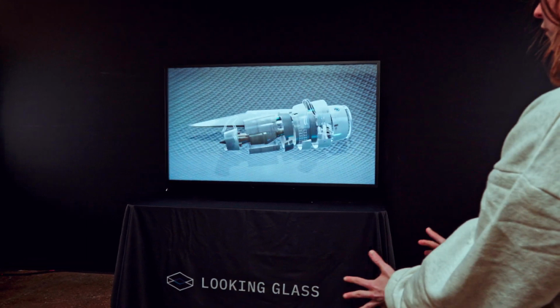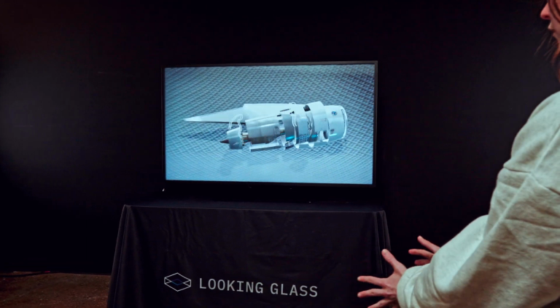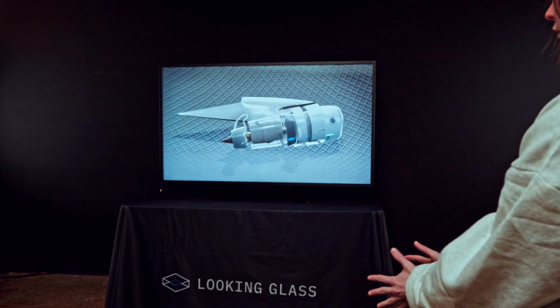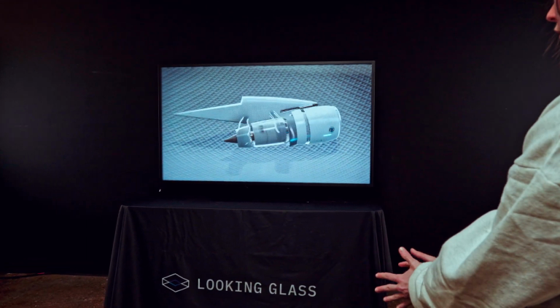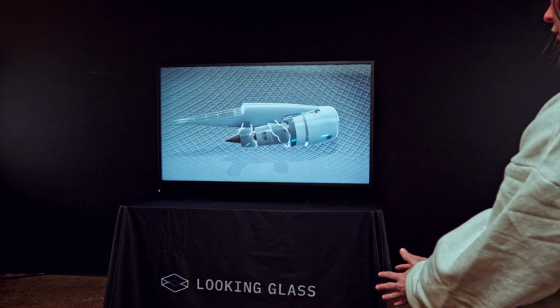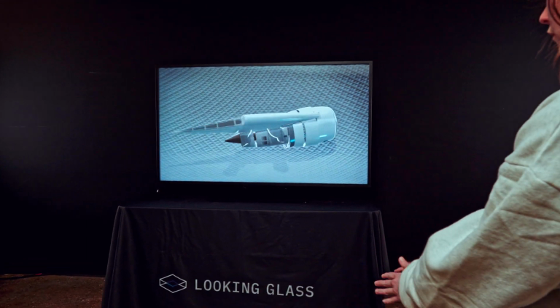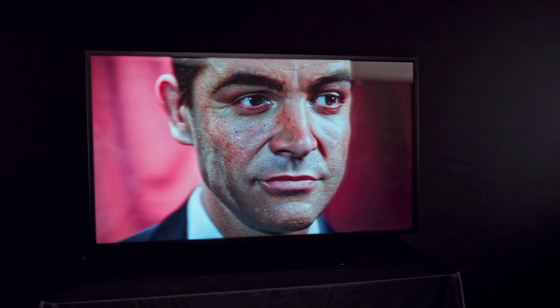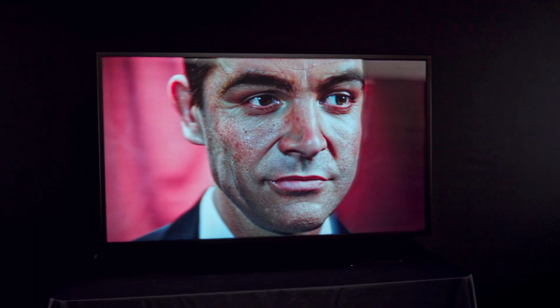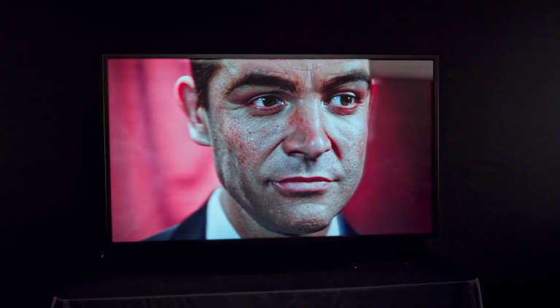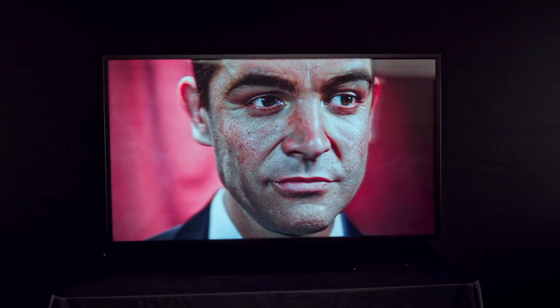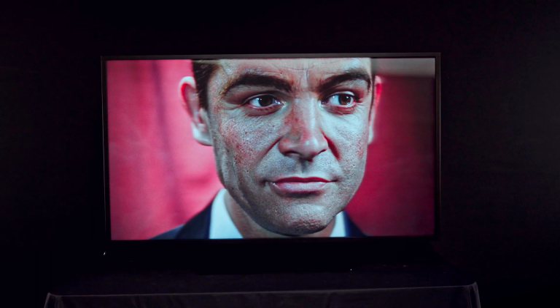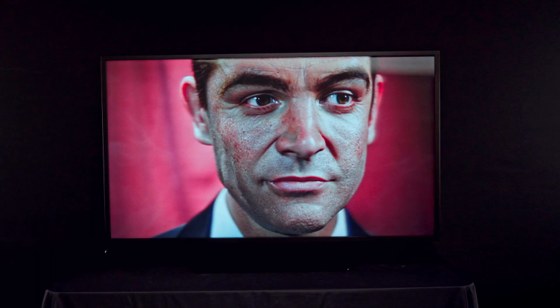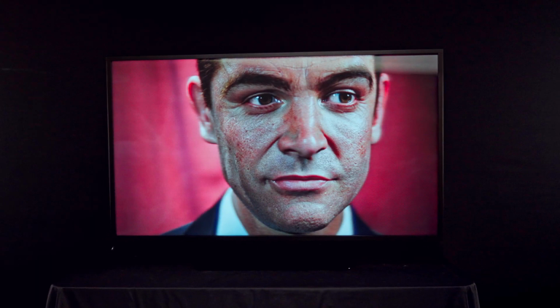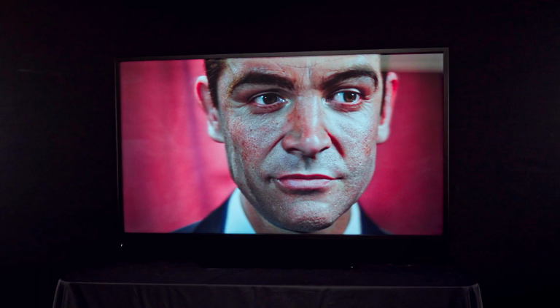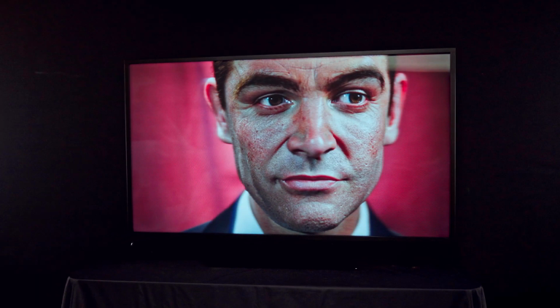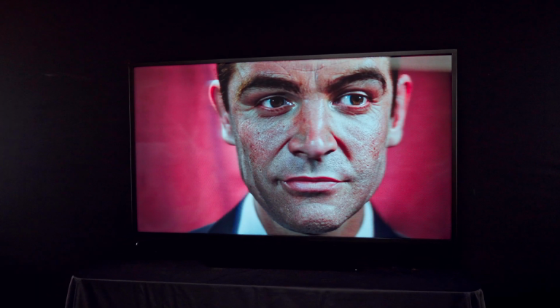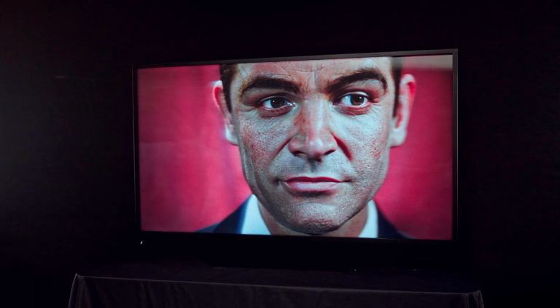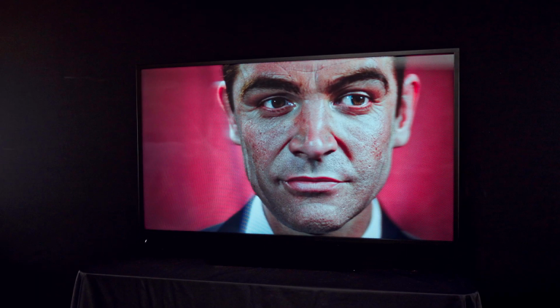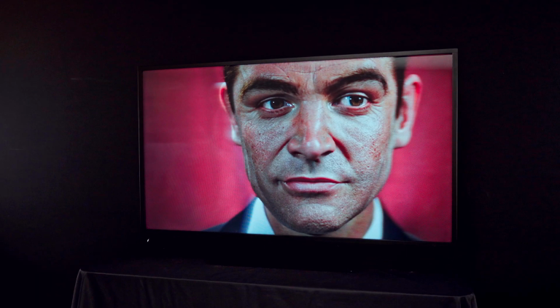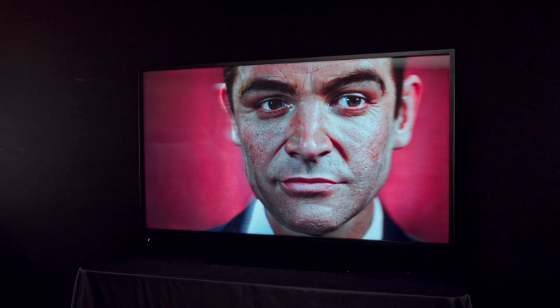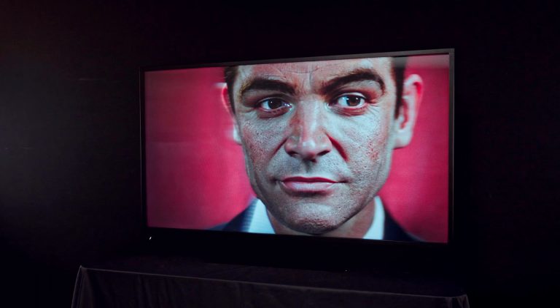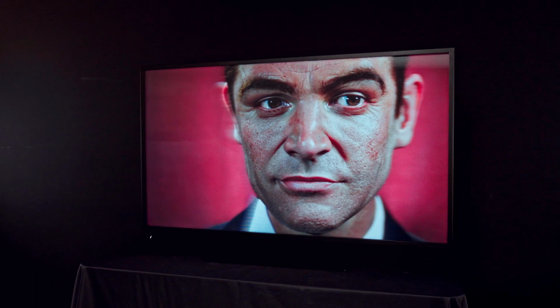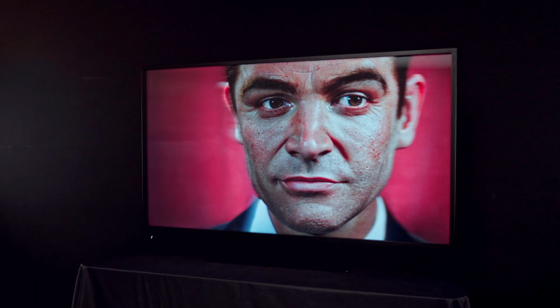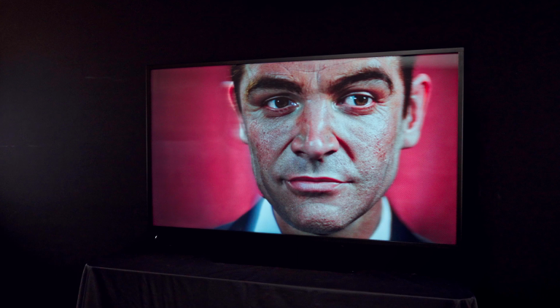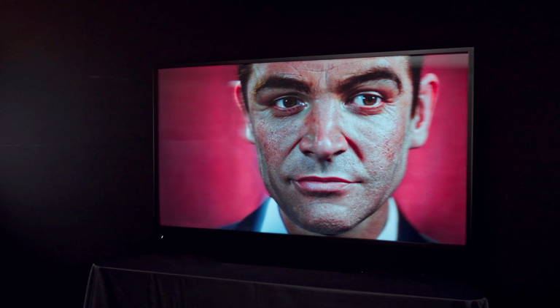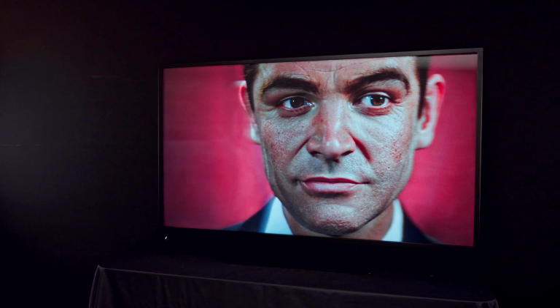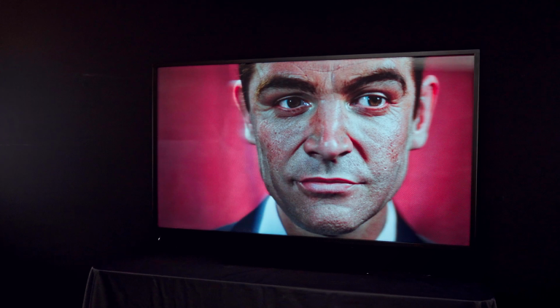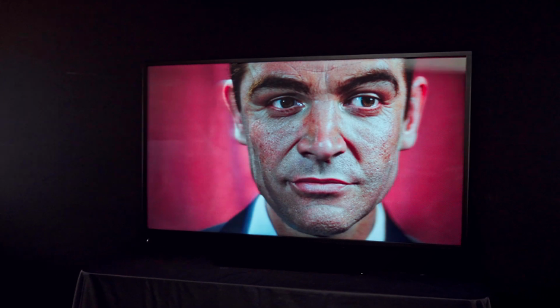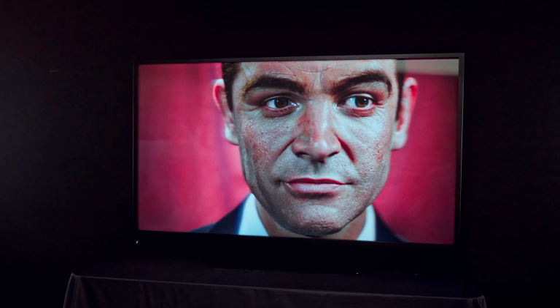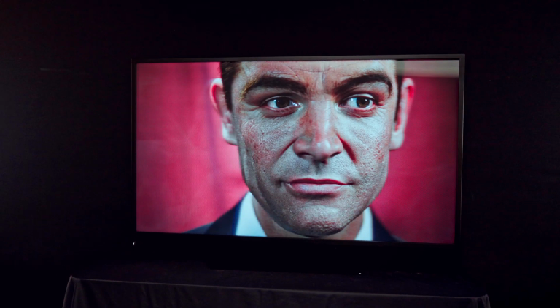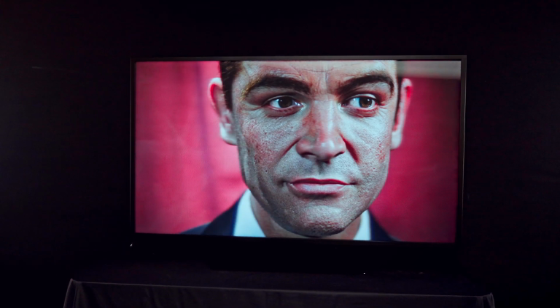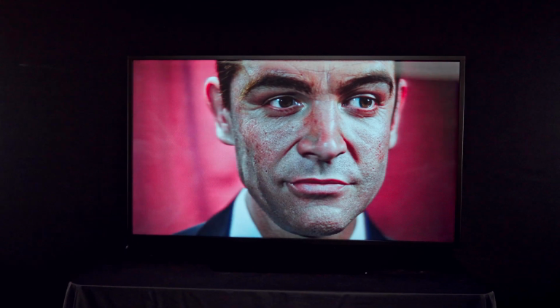Now you're ready to create and showcase your own holographic content on Looking Glass 65.